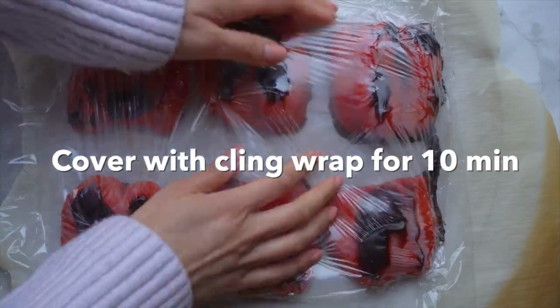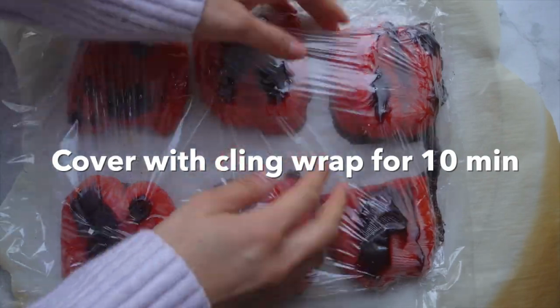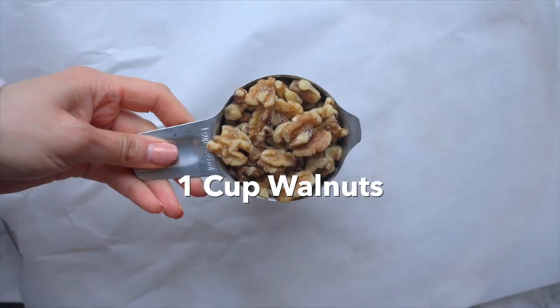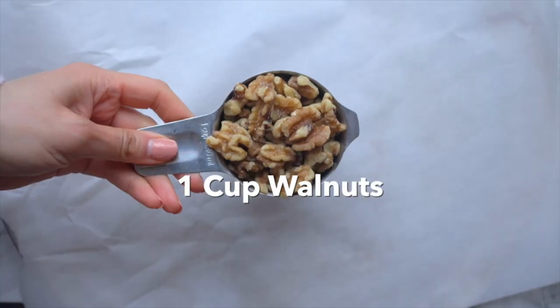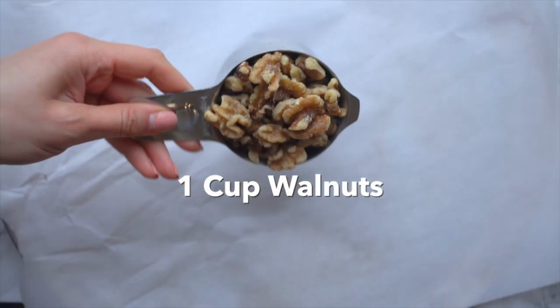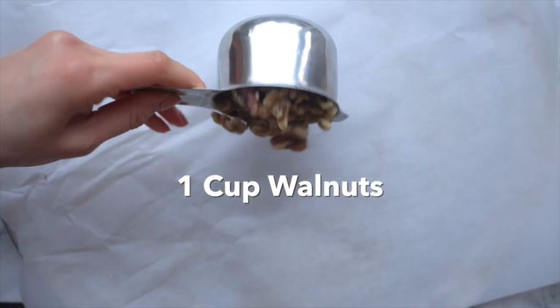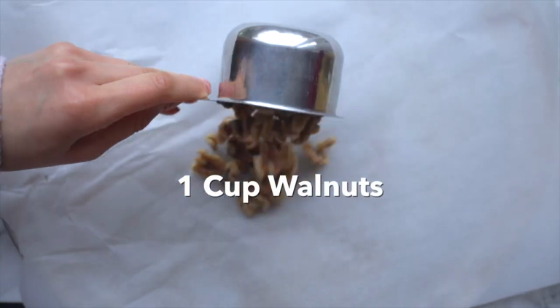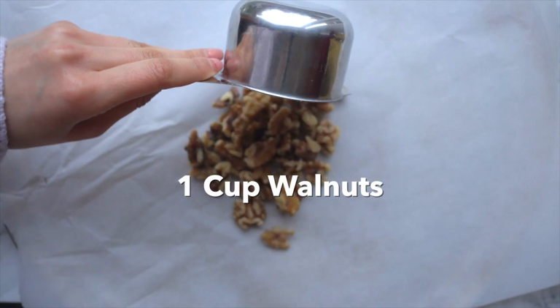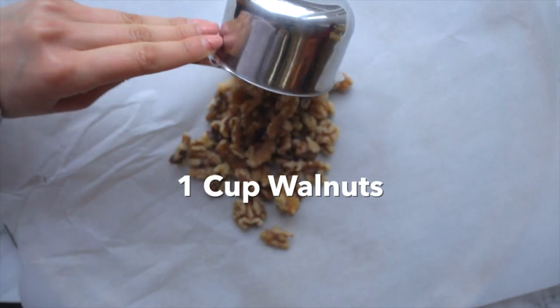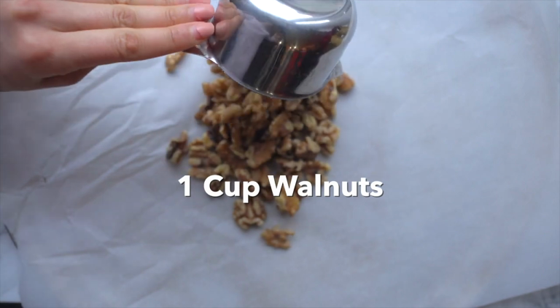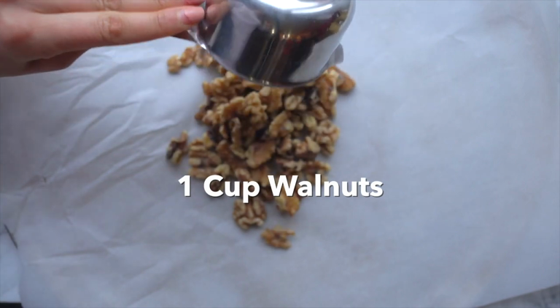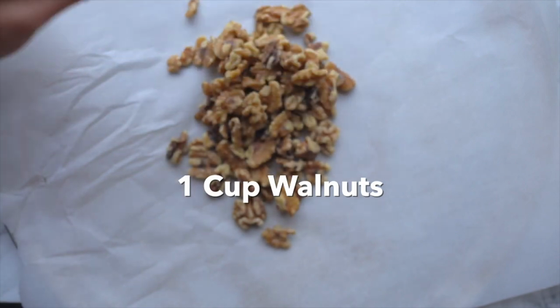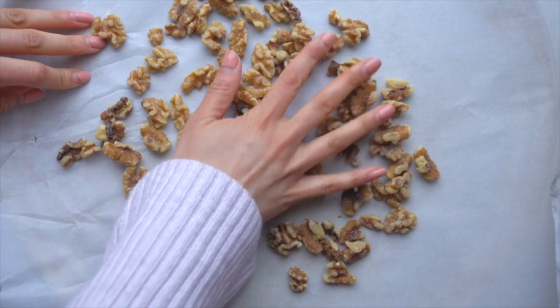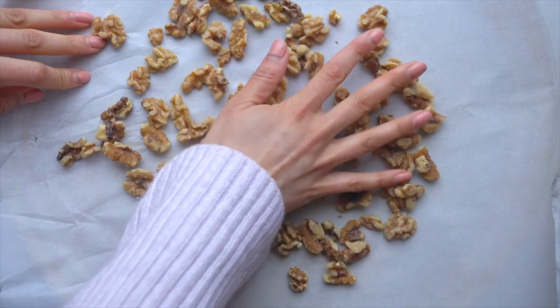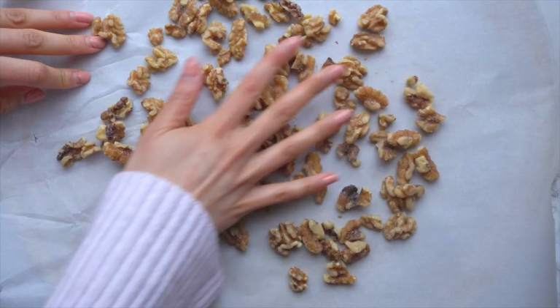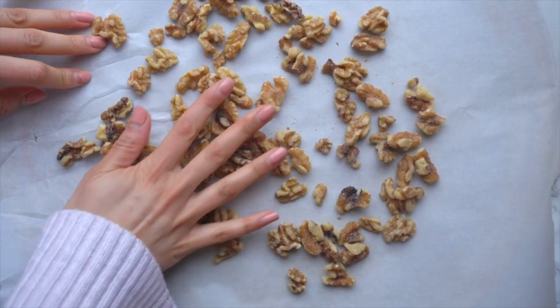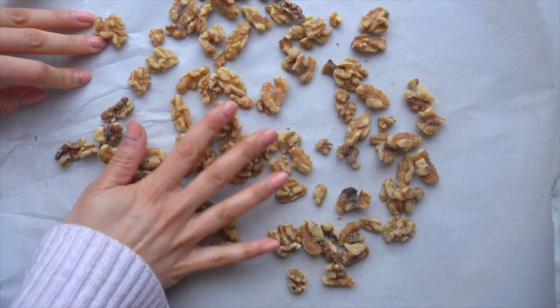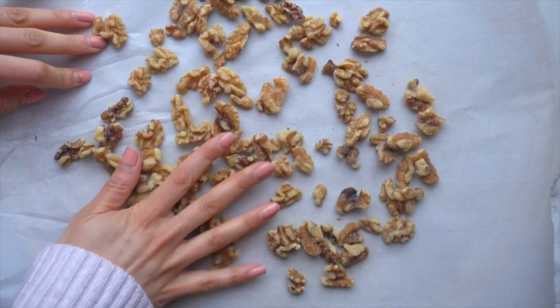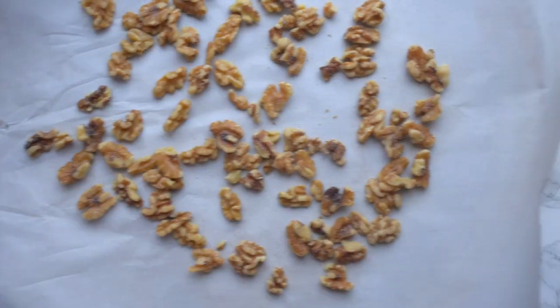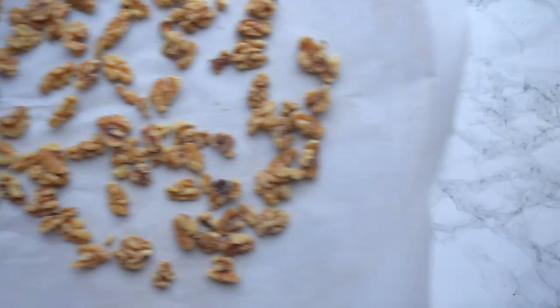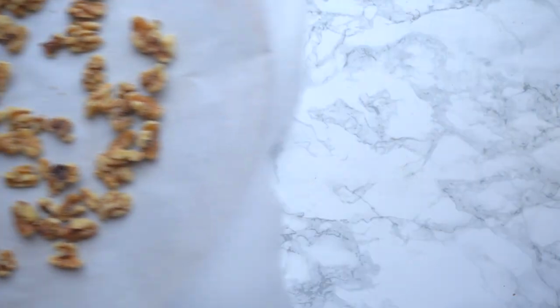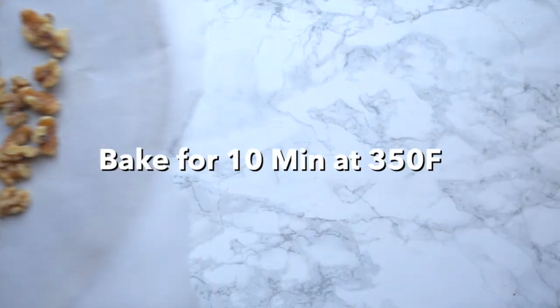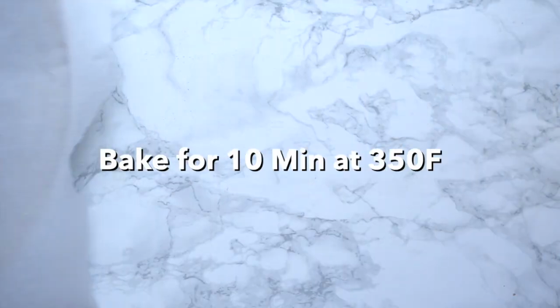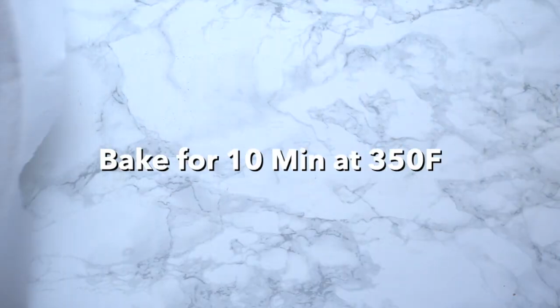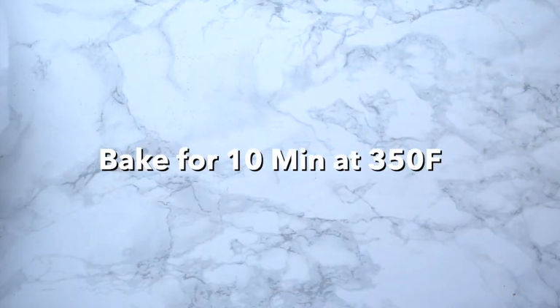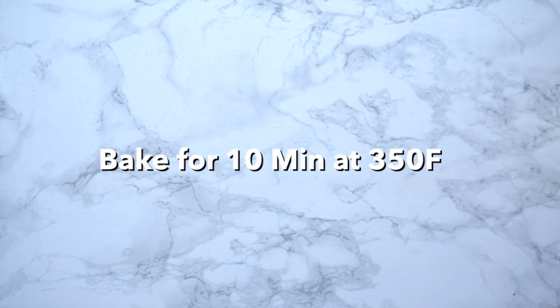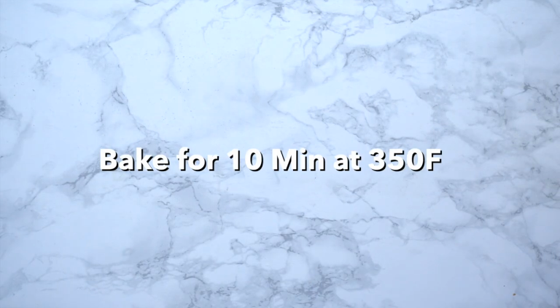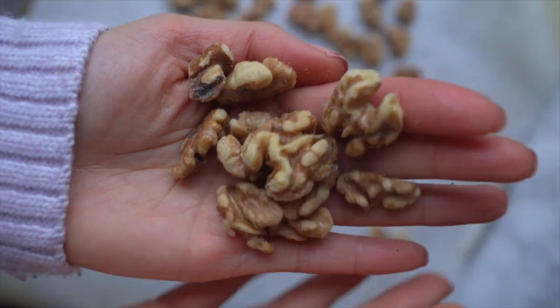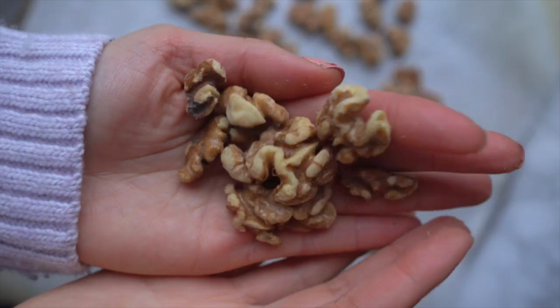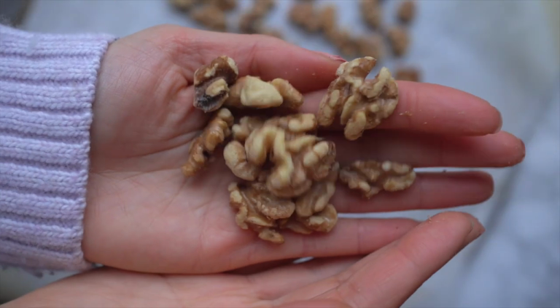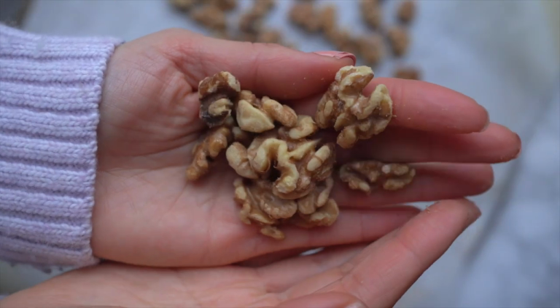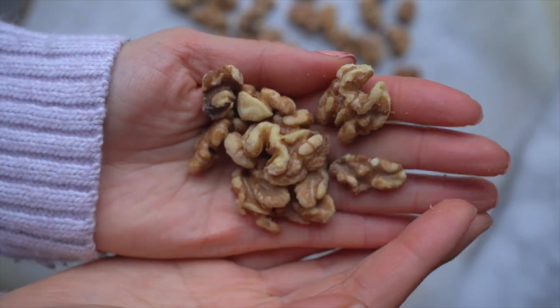Meanwhile, spread one cup of walnuts on a baking tray and roast them at 350 for about 10 minutes until slightly roasted.